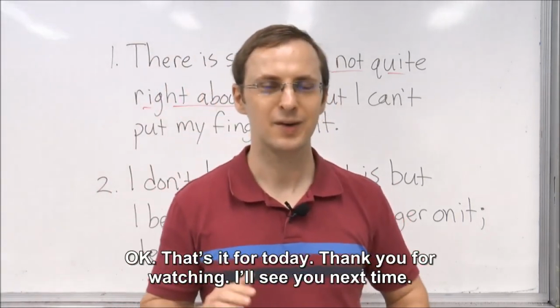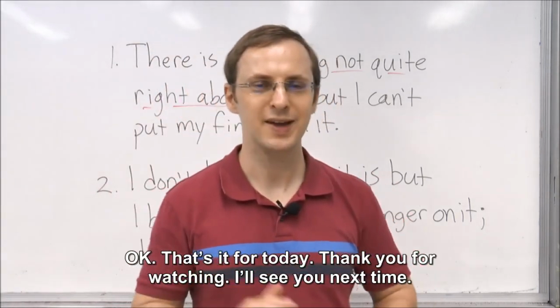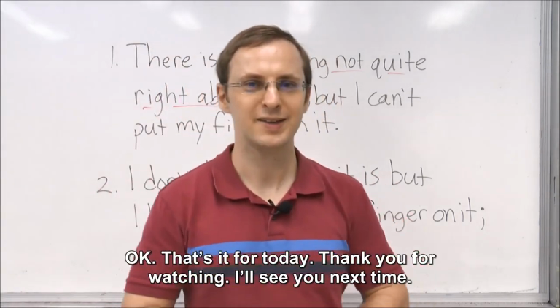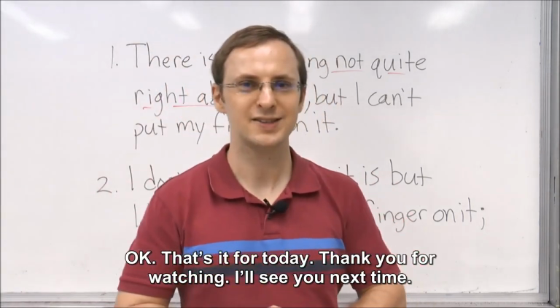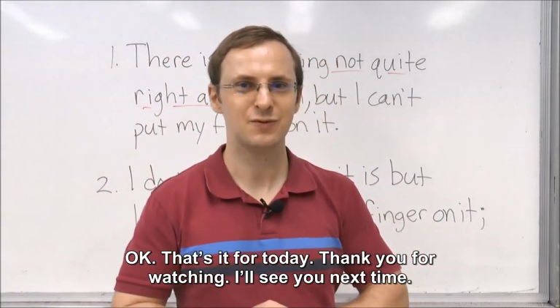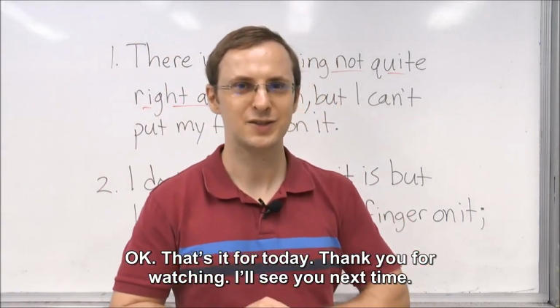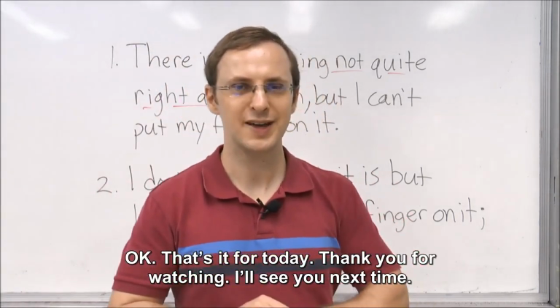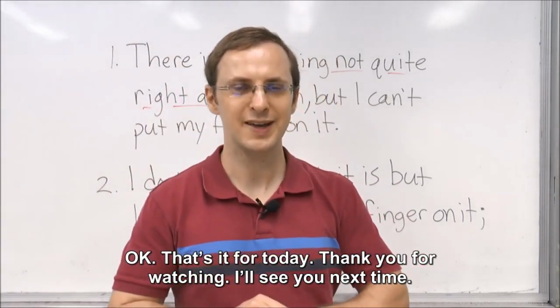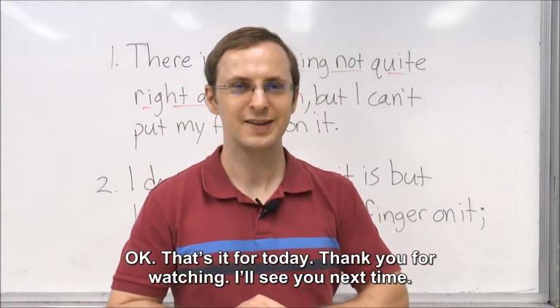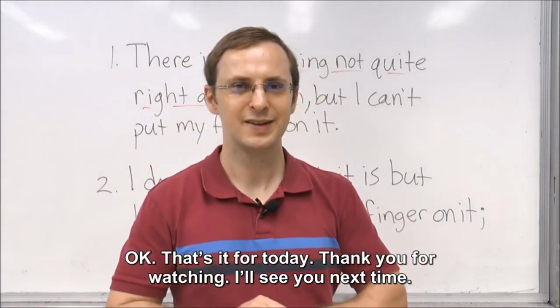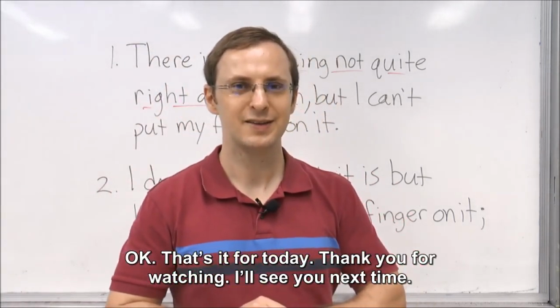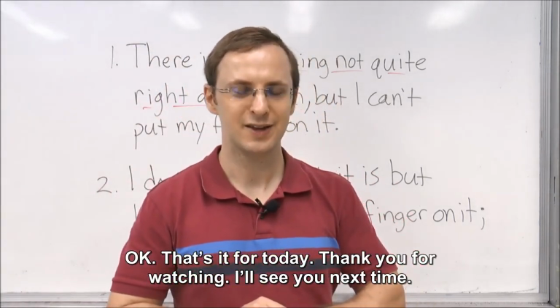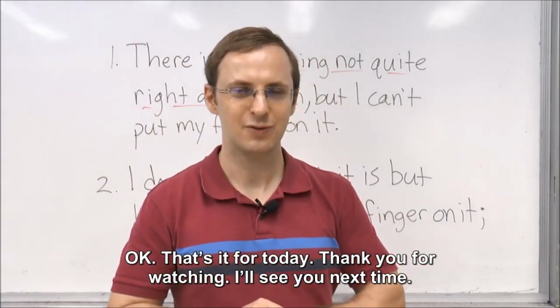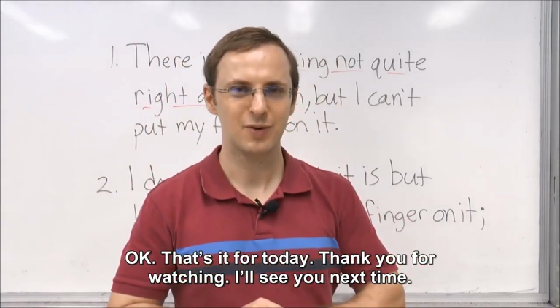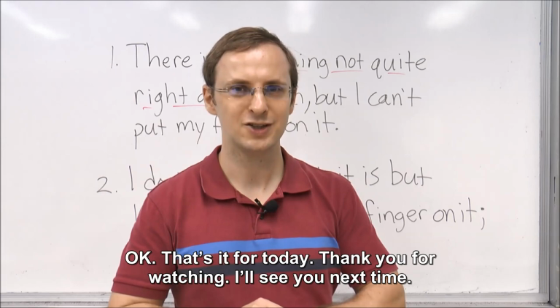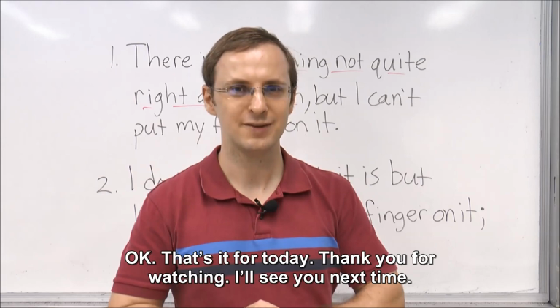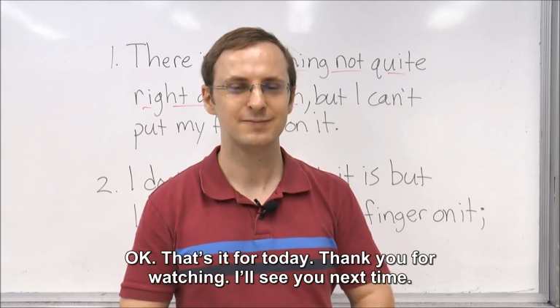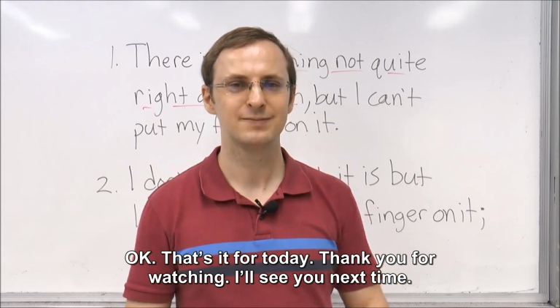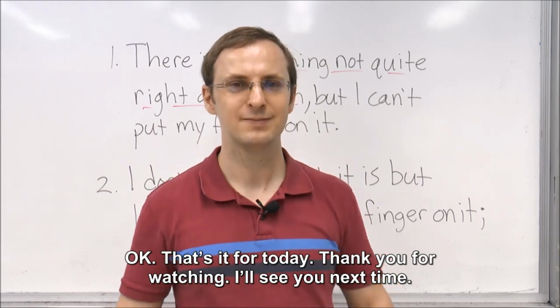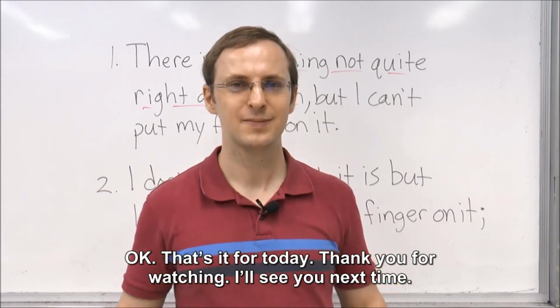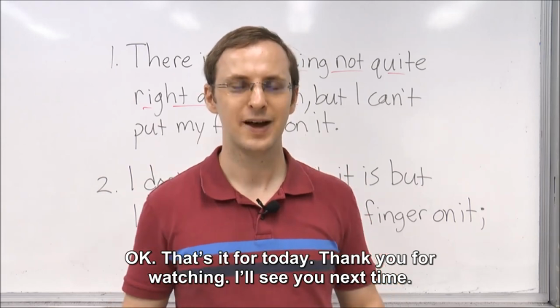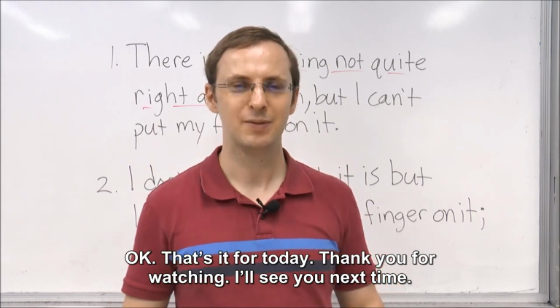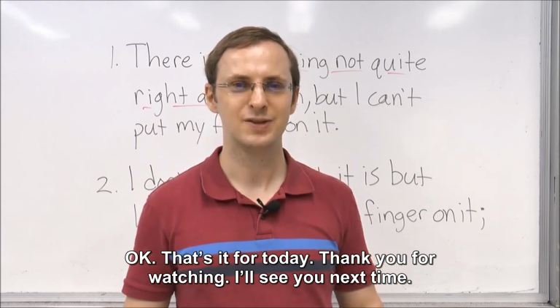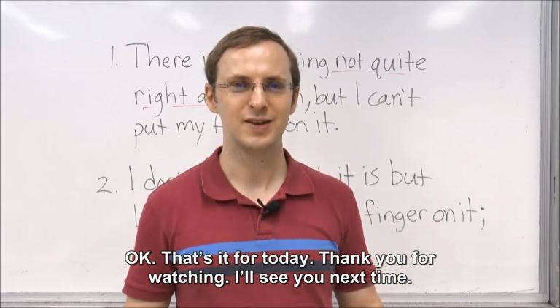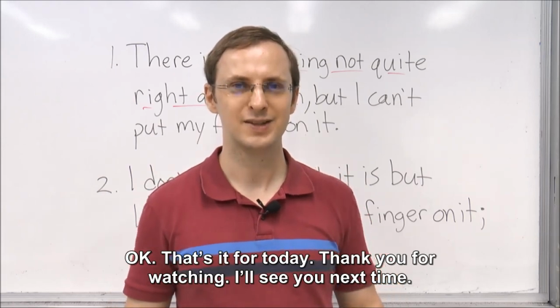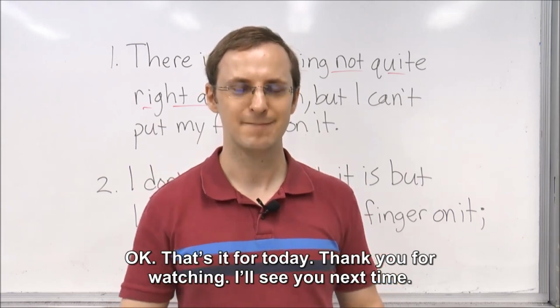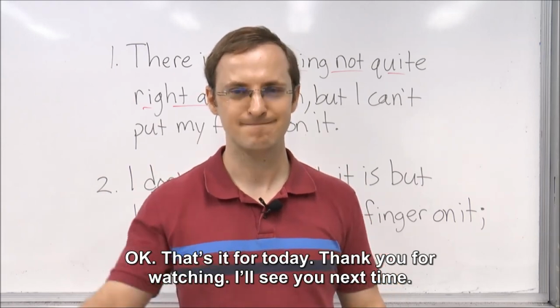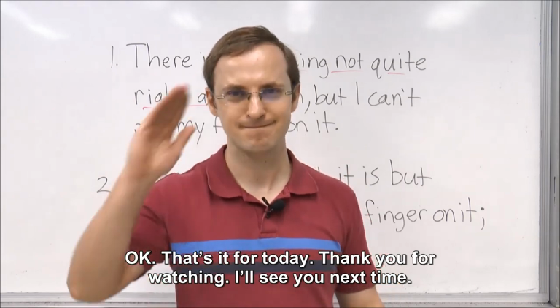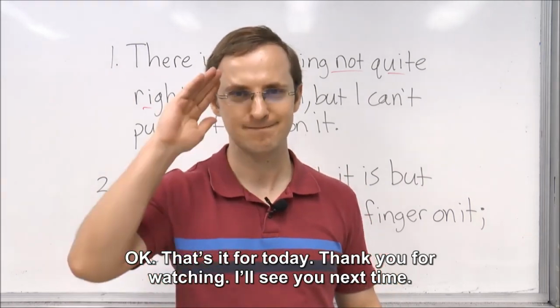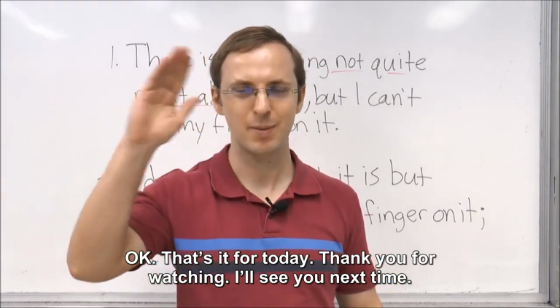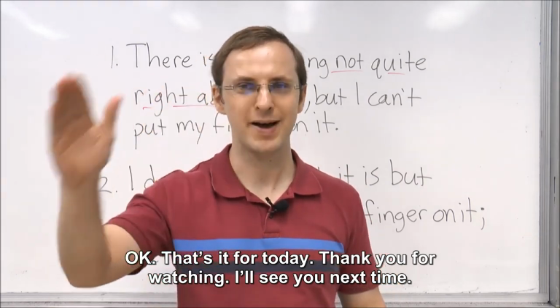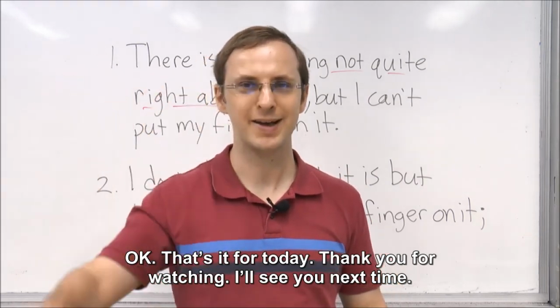Okay, that's it for today. Thank you for watching. I will see you next time. Bye-bye.